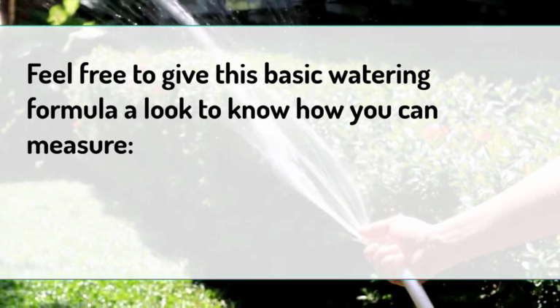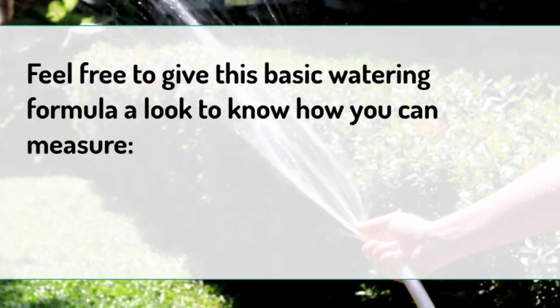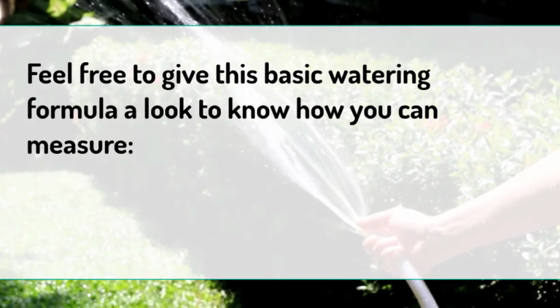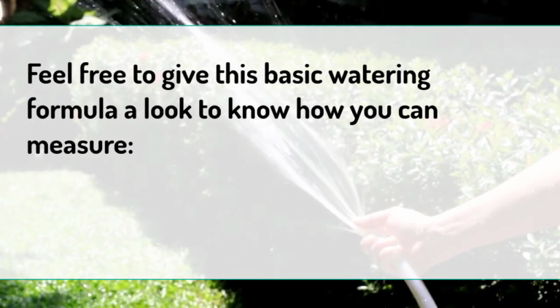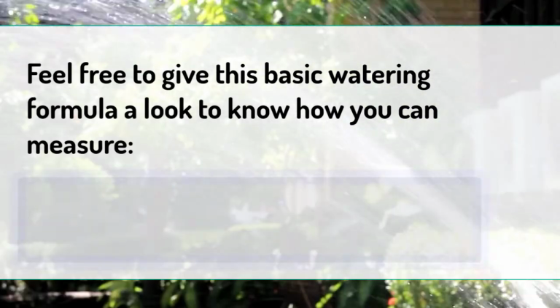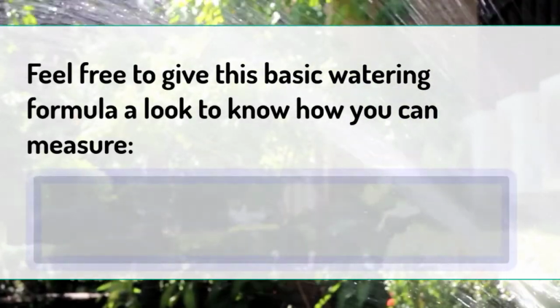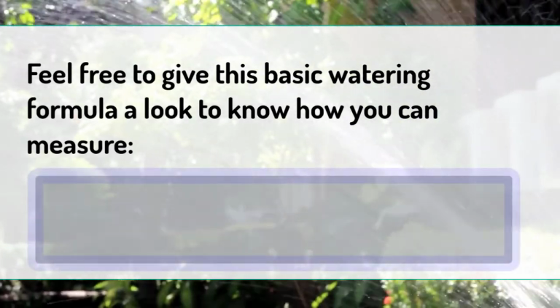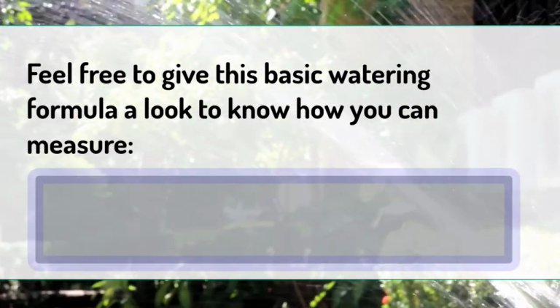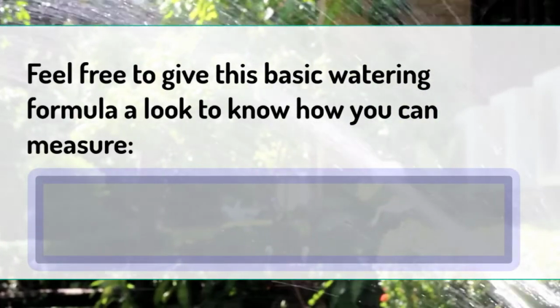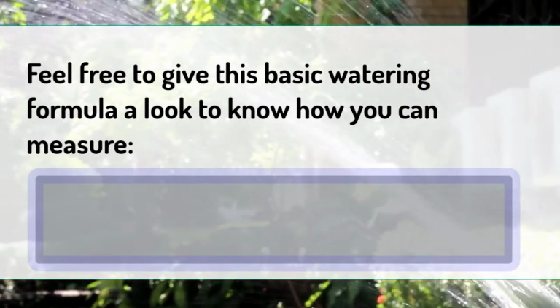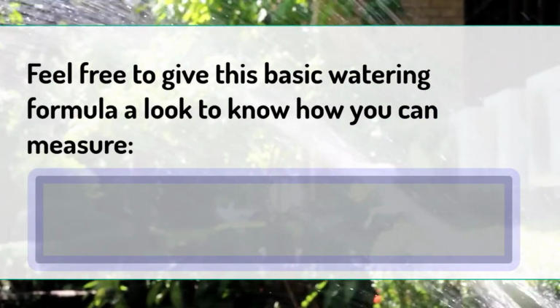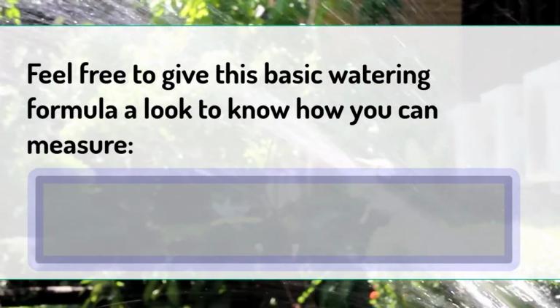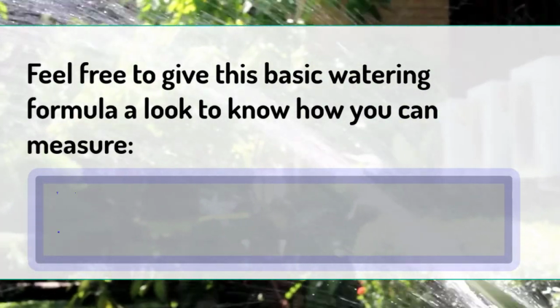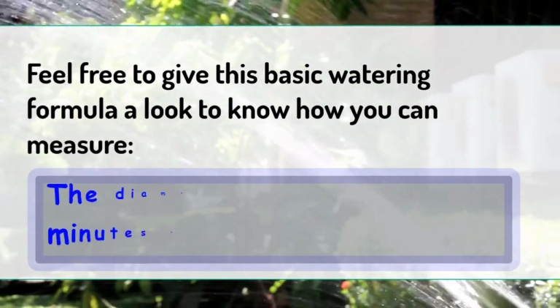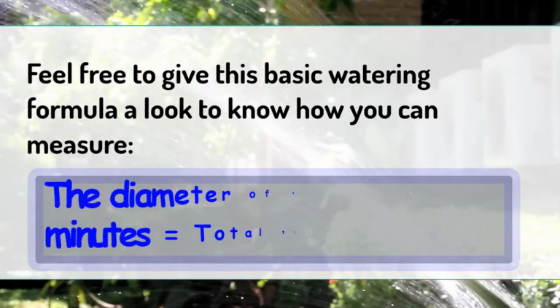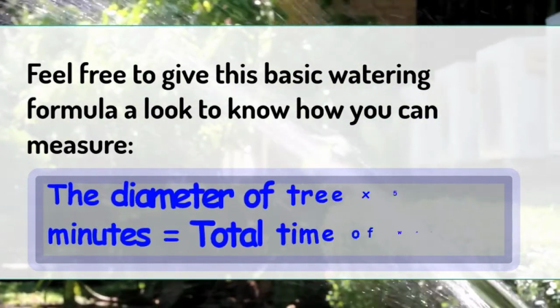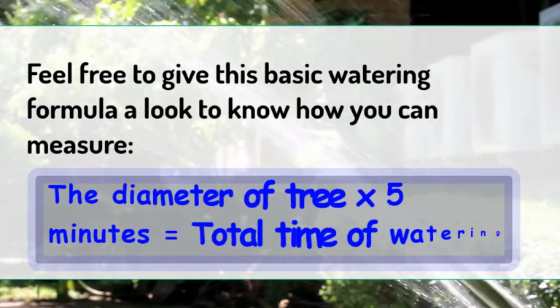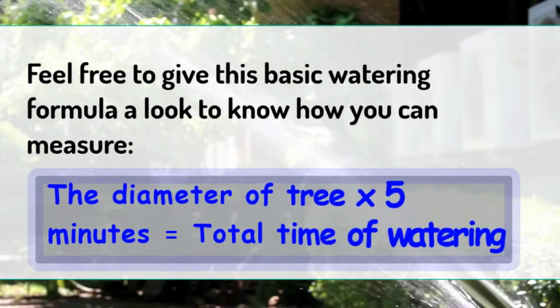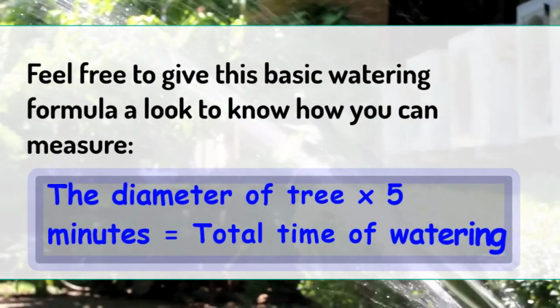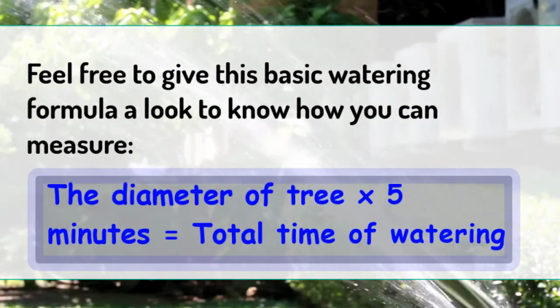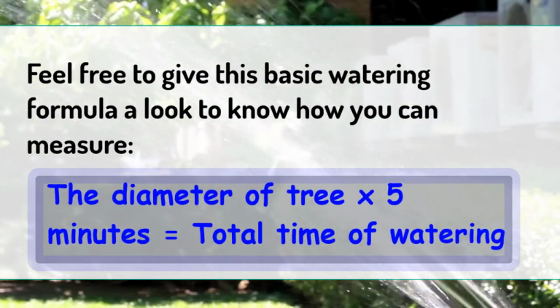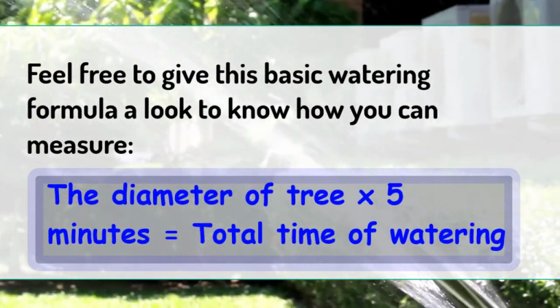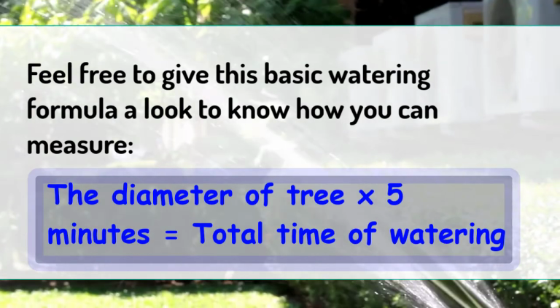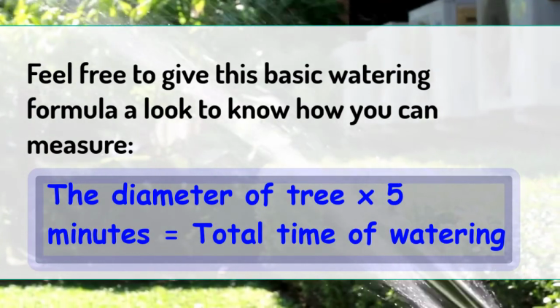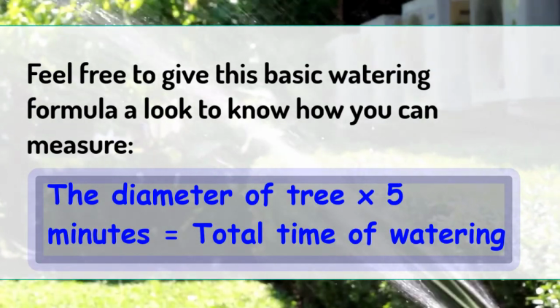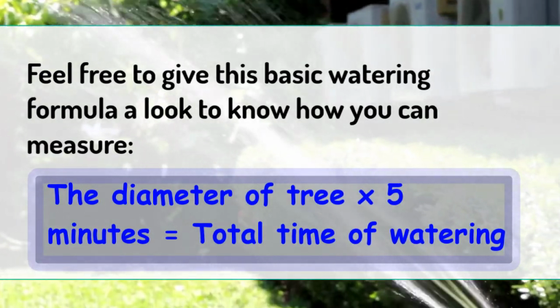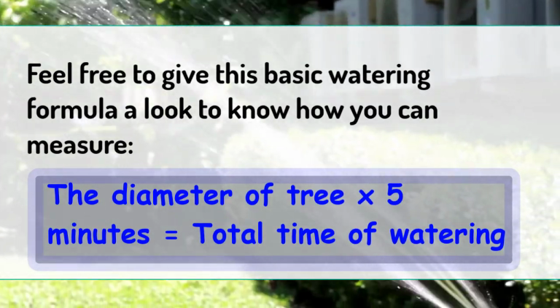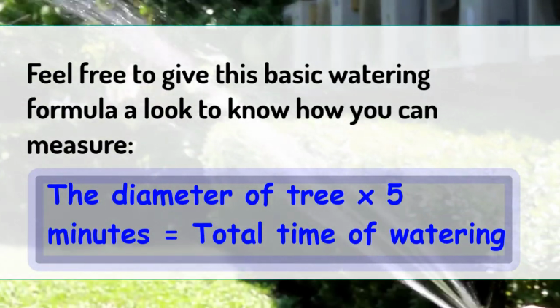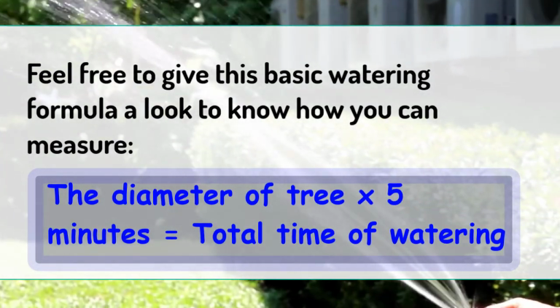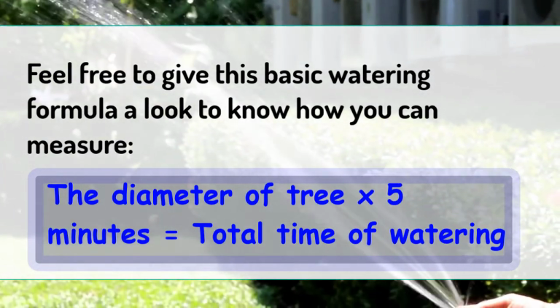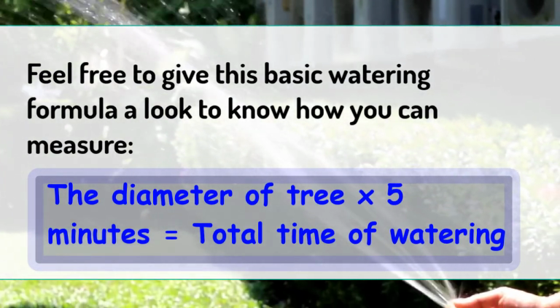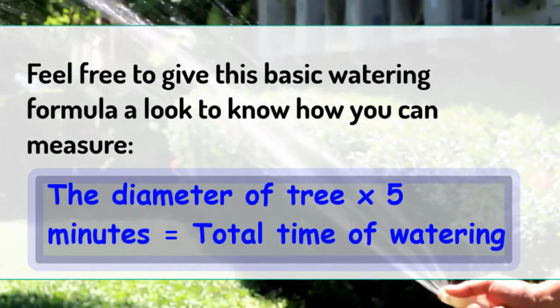Here is the basic watering formula: multiply the diameter of the tree by five minutes to get the total time of watering.